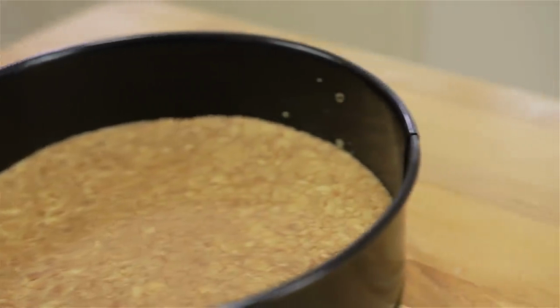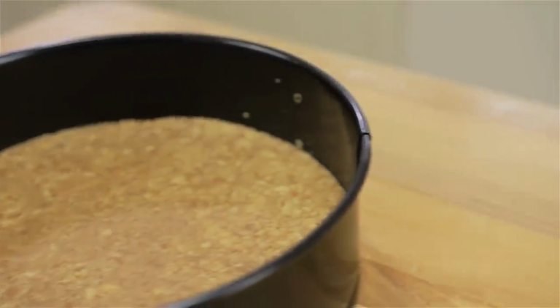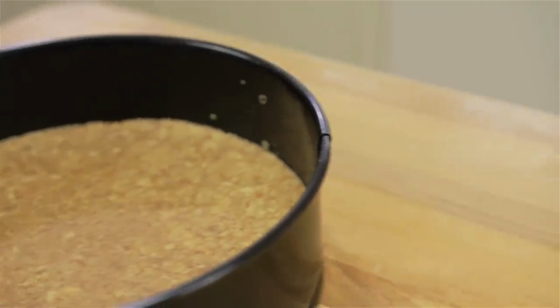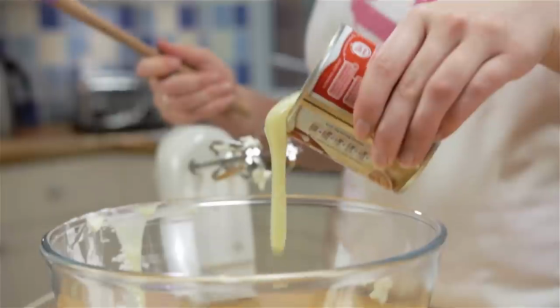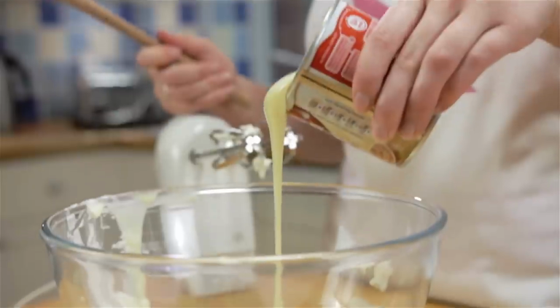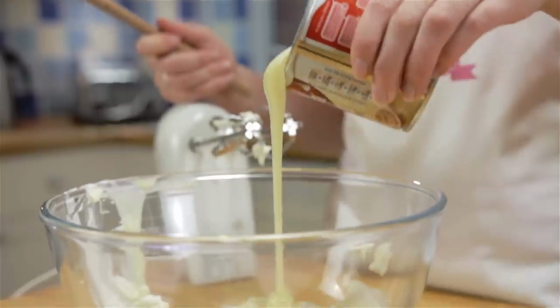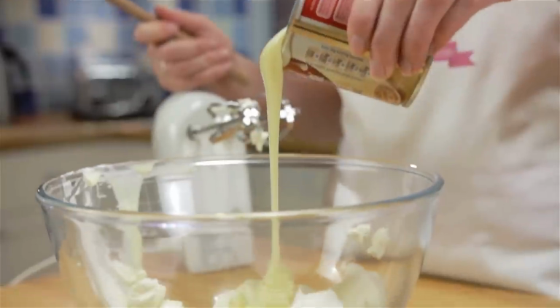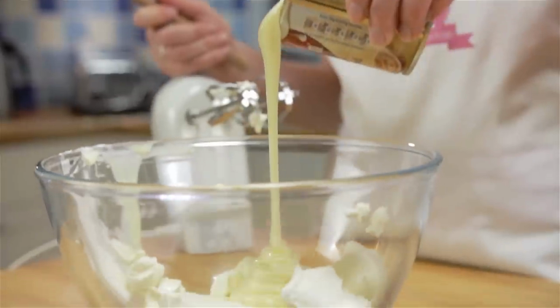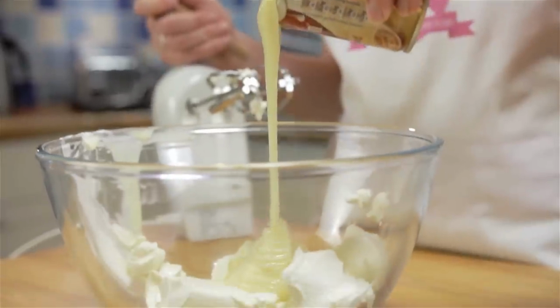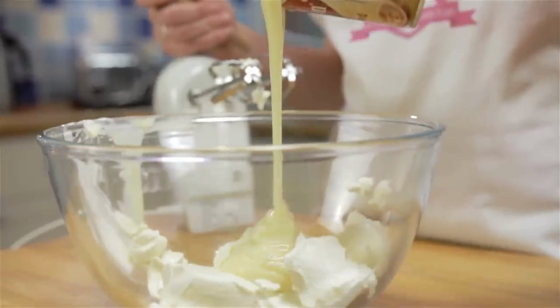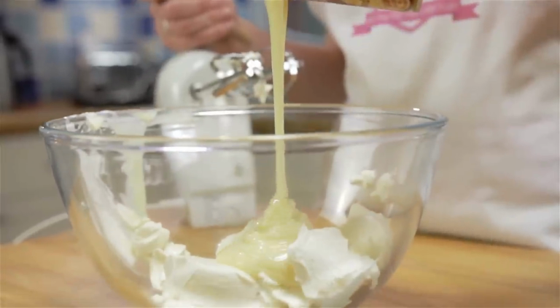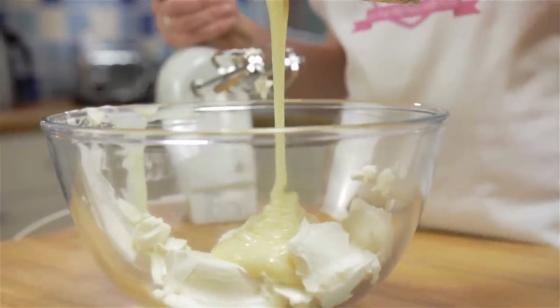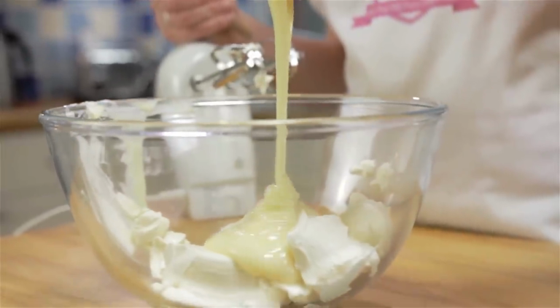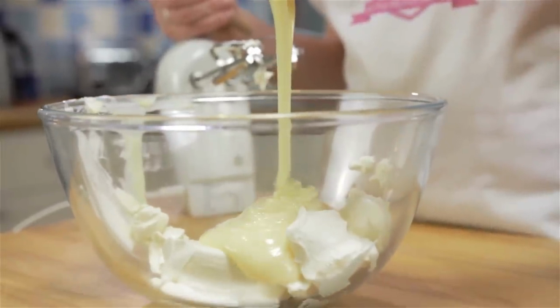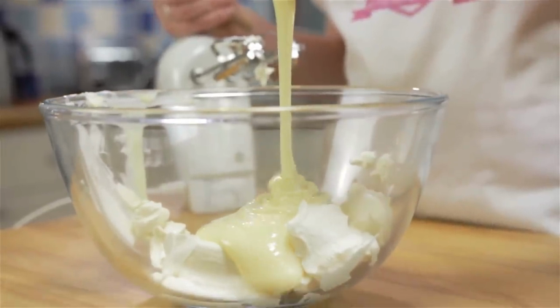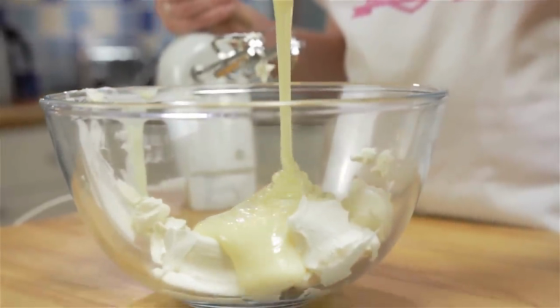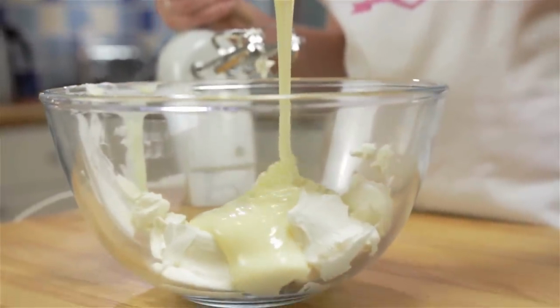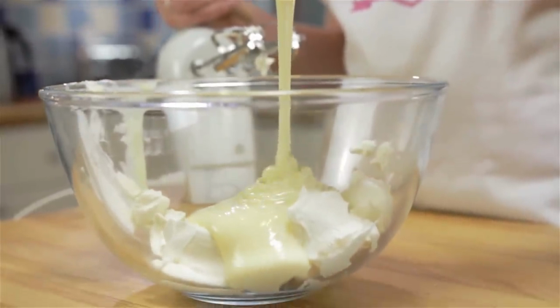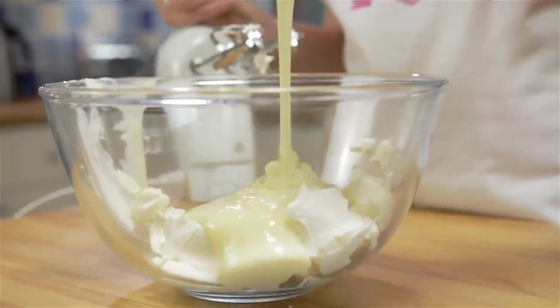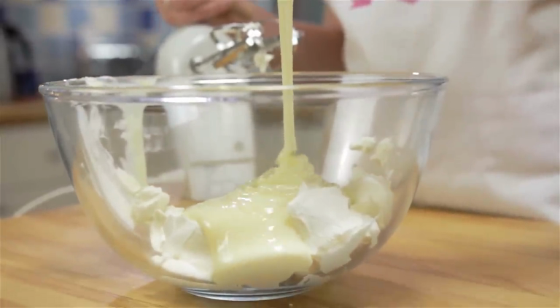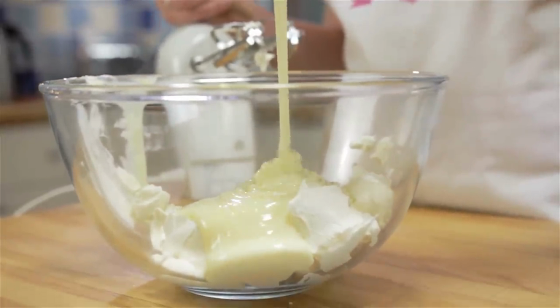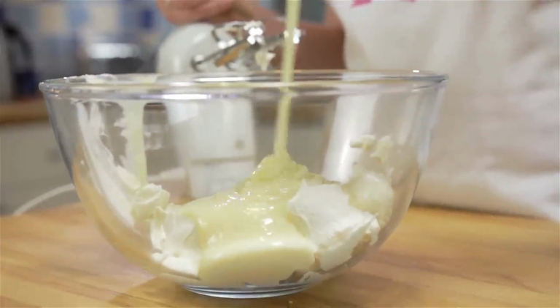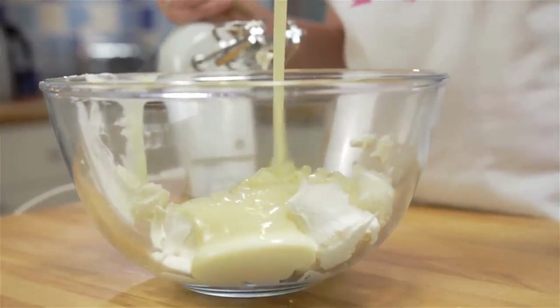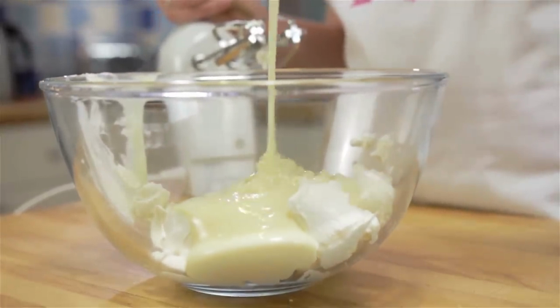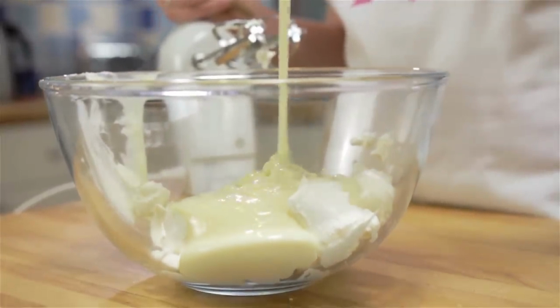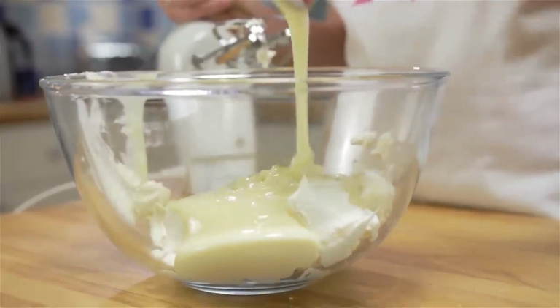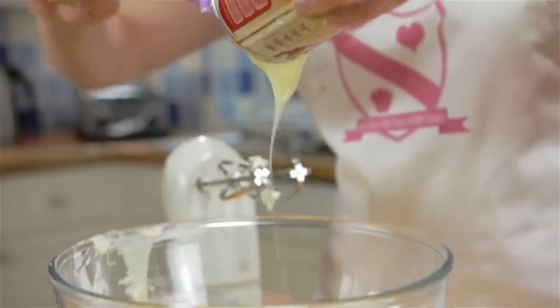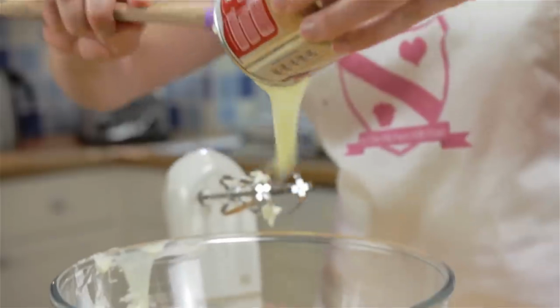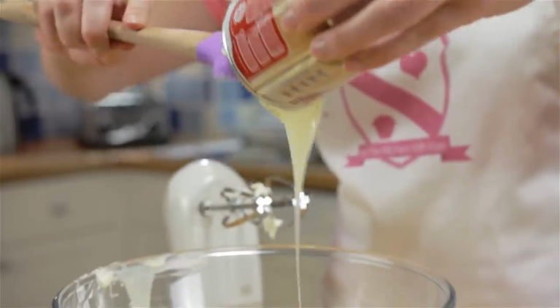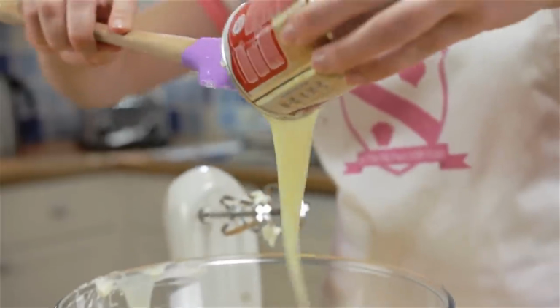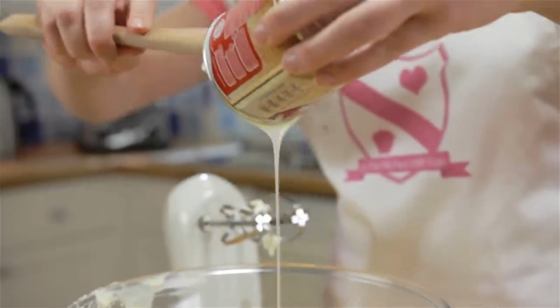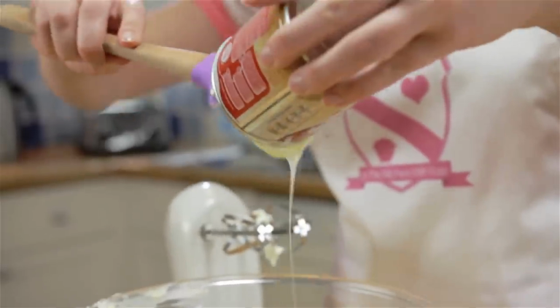Next, add your full fat cream cheese and condensed milk into a big bowl and beat until it's smooth and combined.